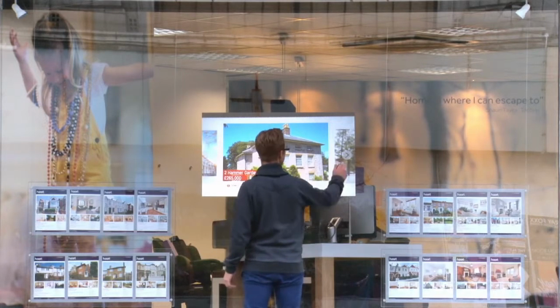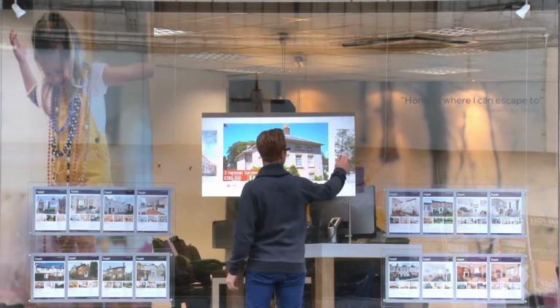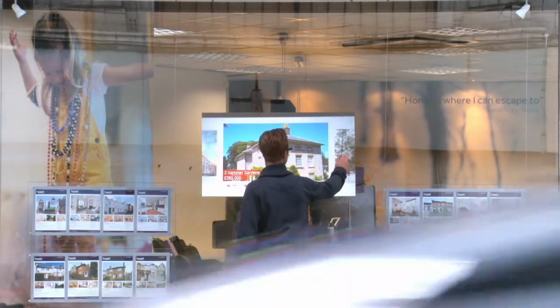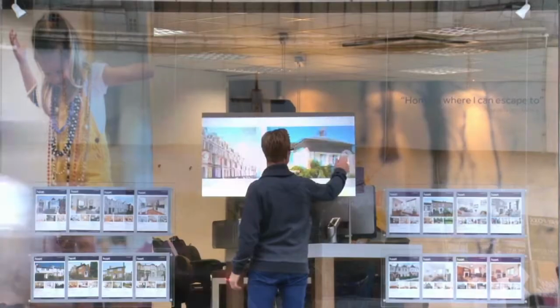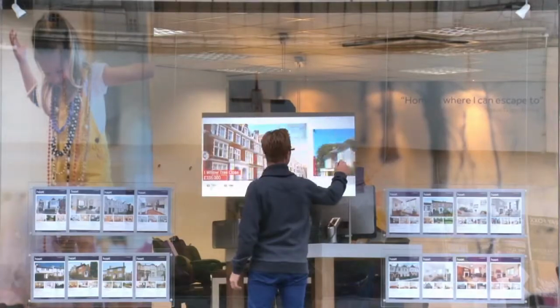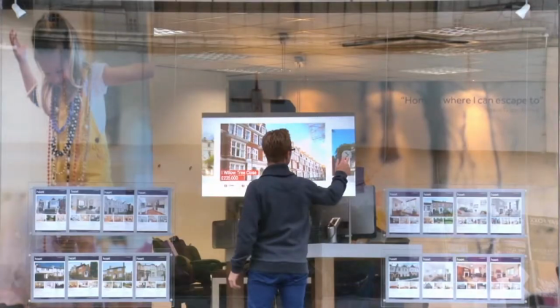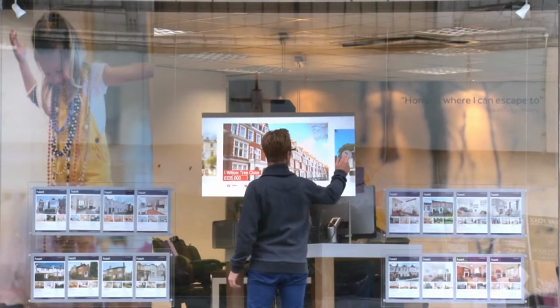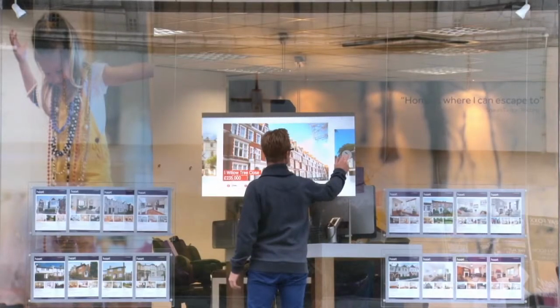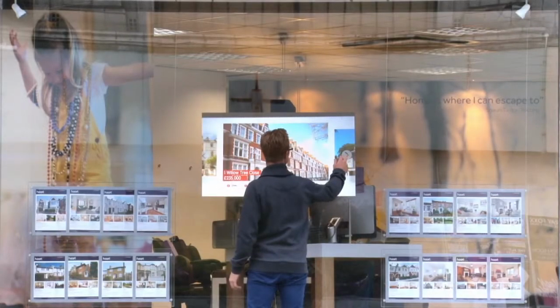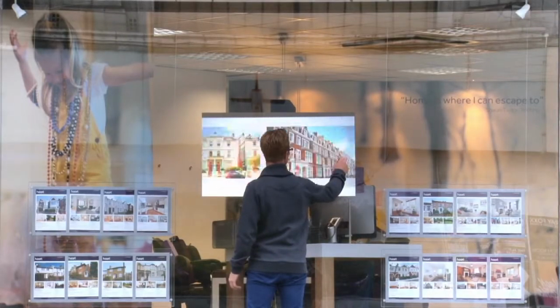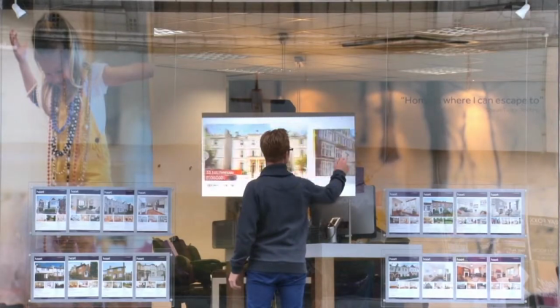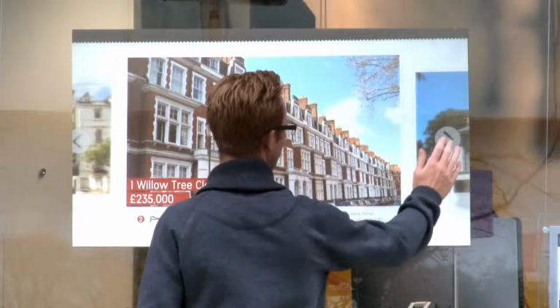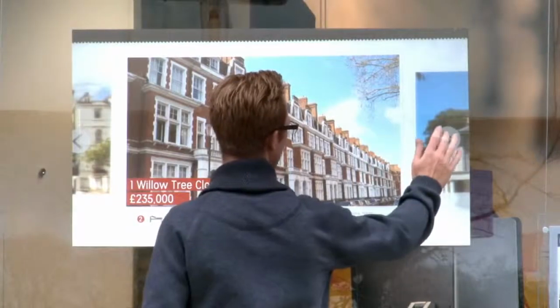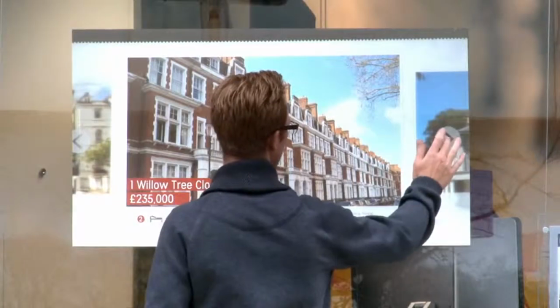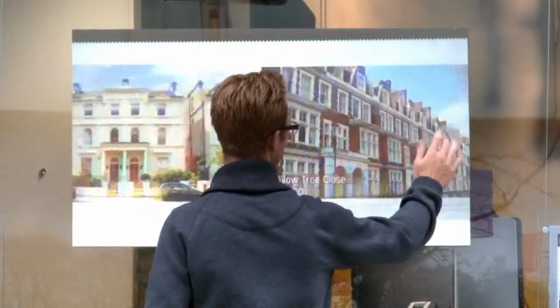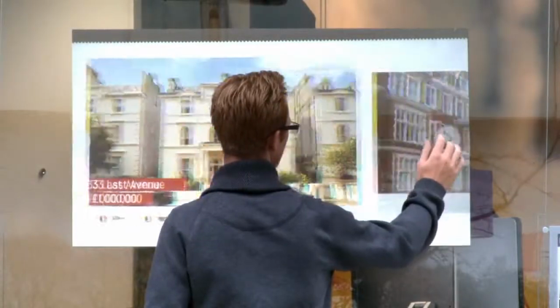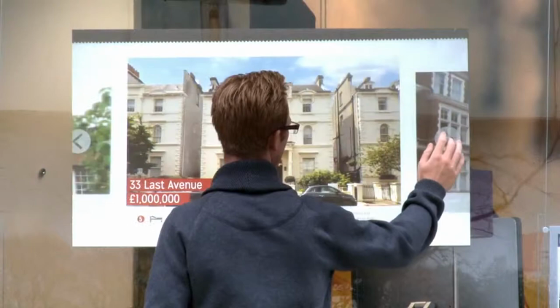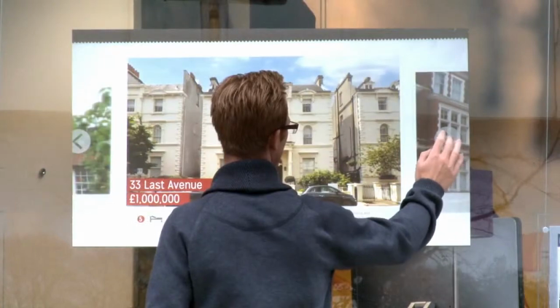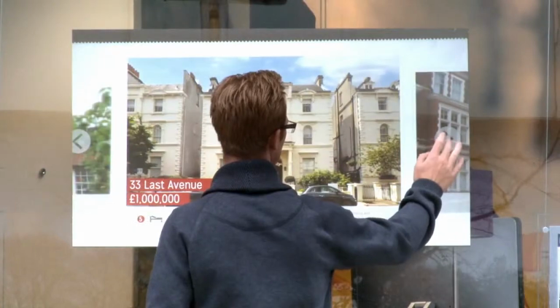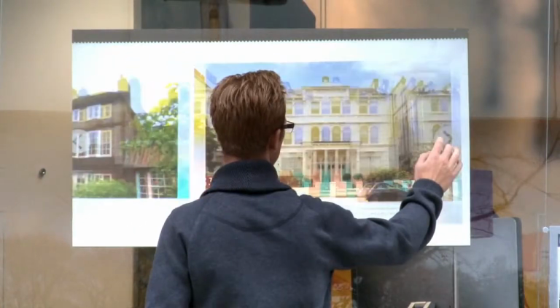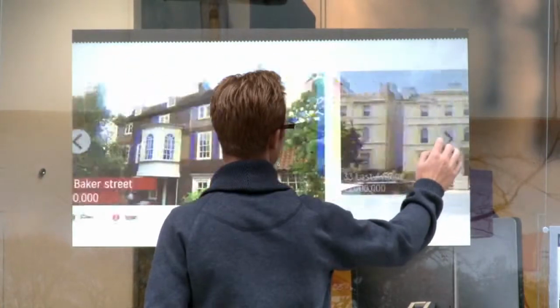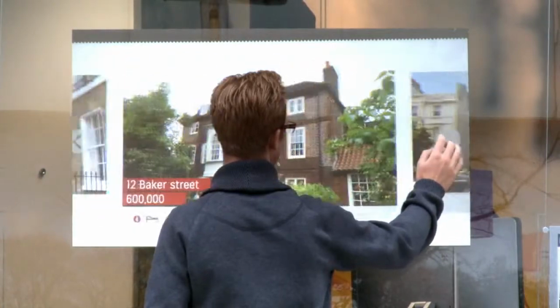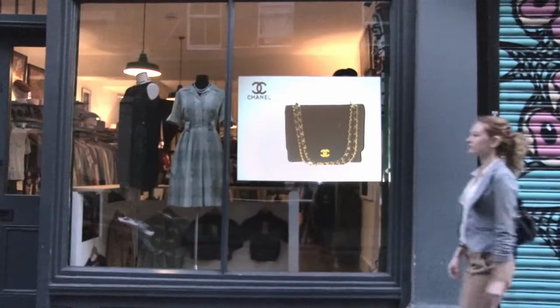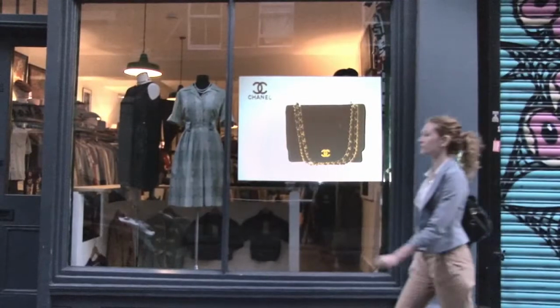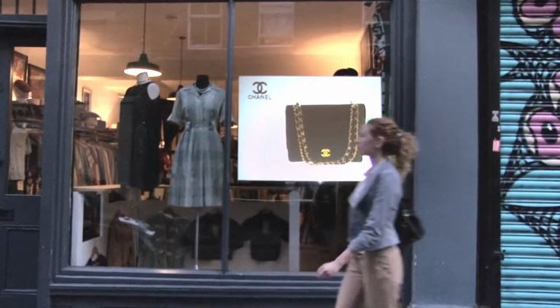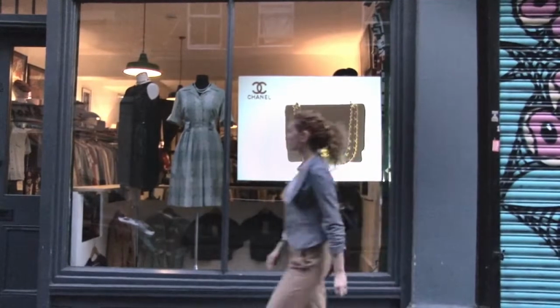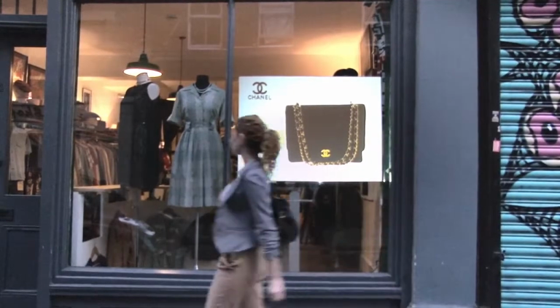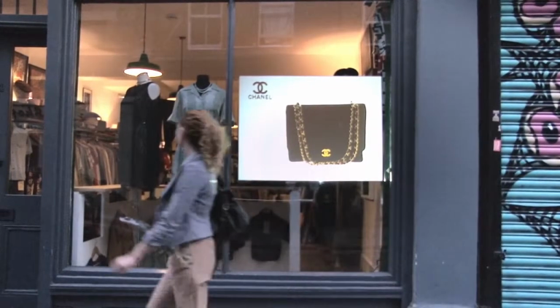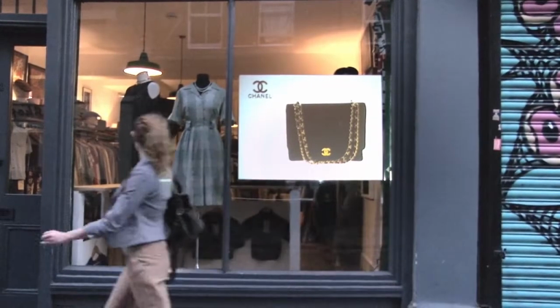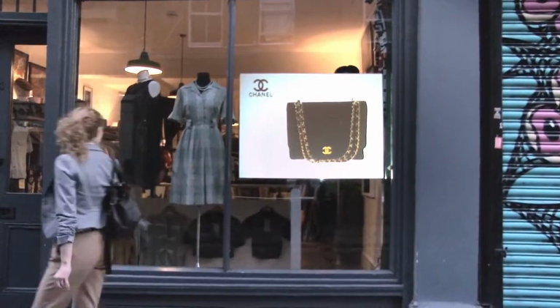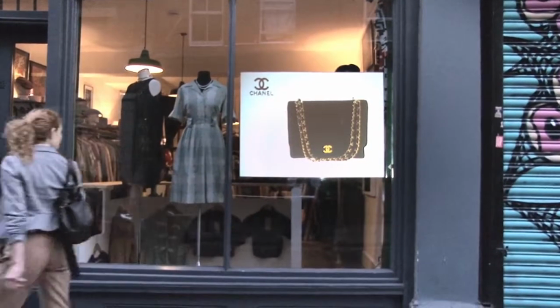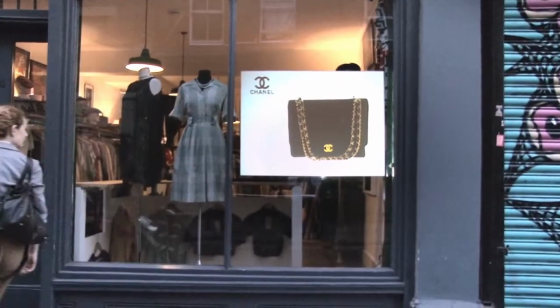Turn your store window into a bright, interactive, touch-responsive screen, attracting potential customers' attention 24-7.